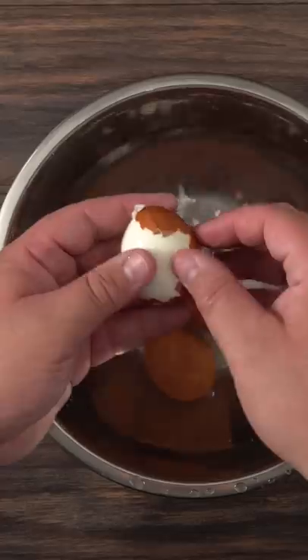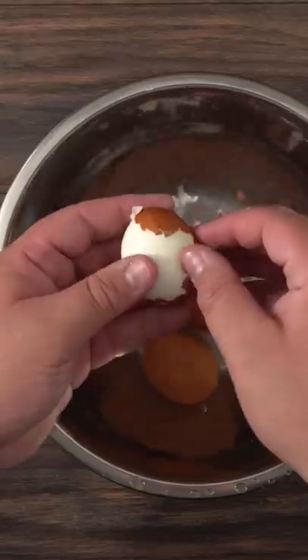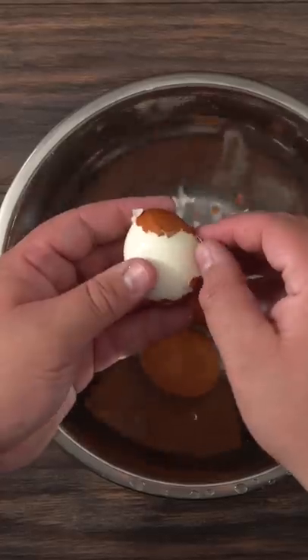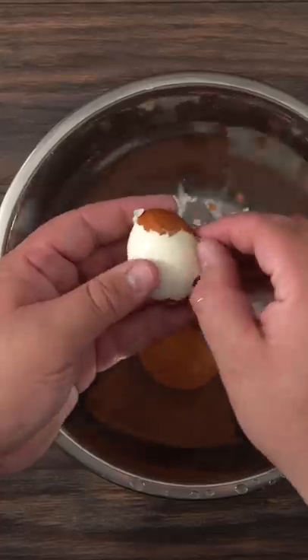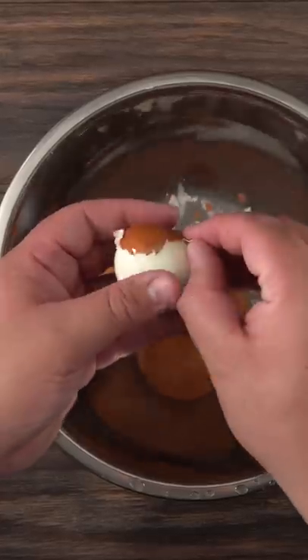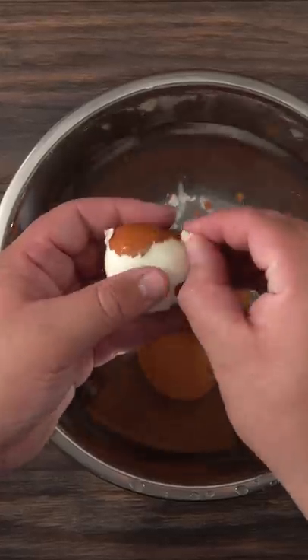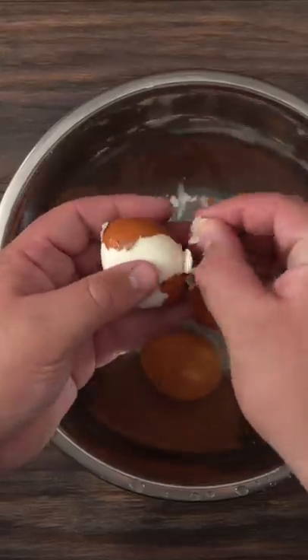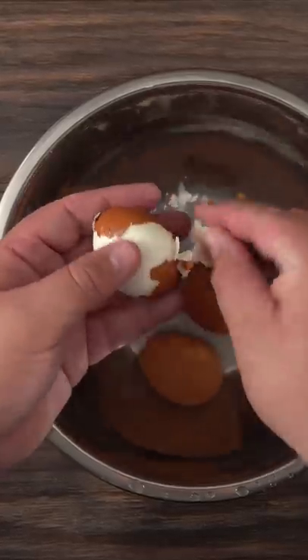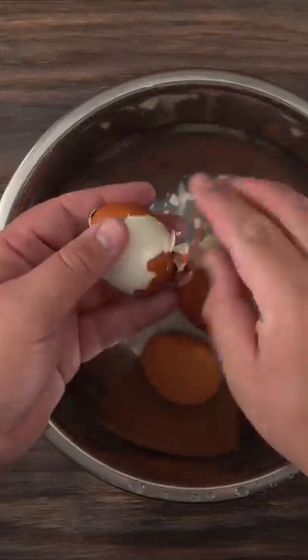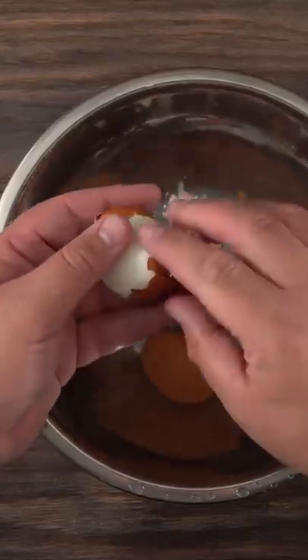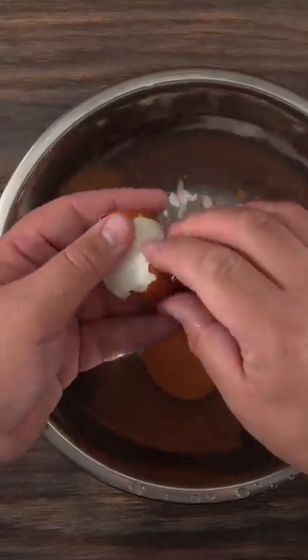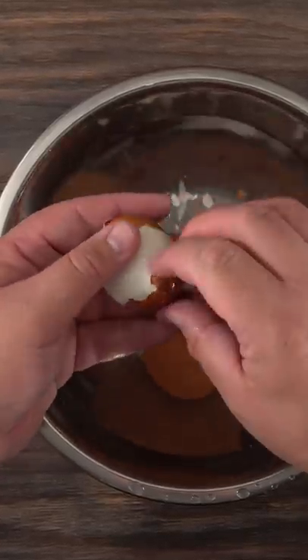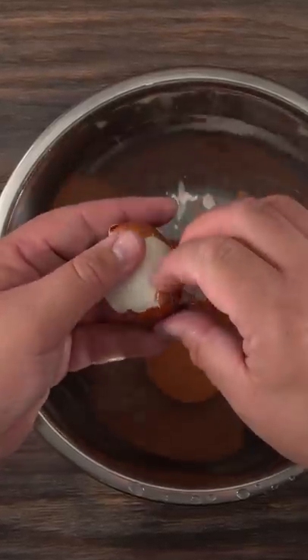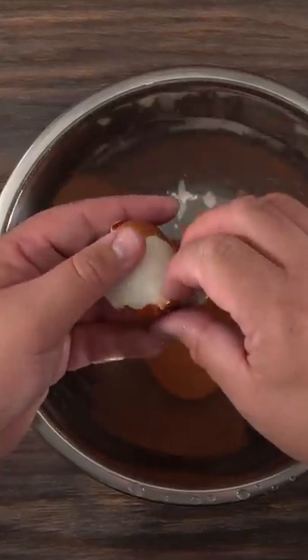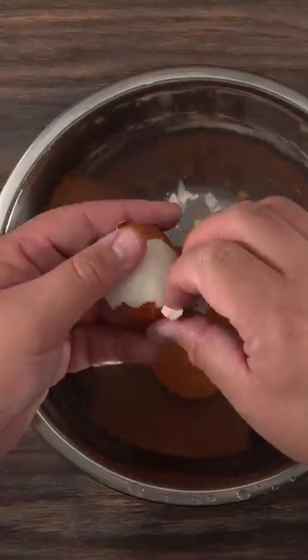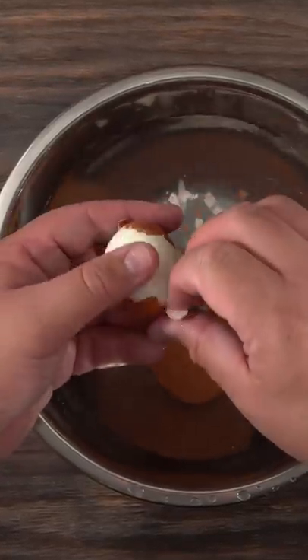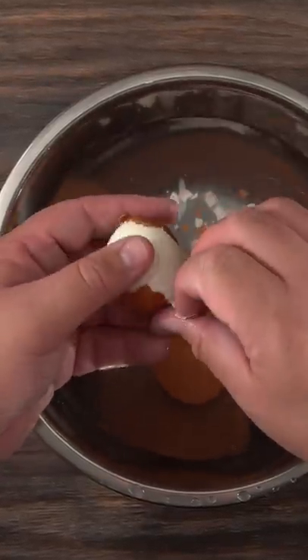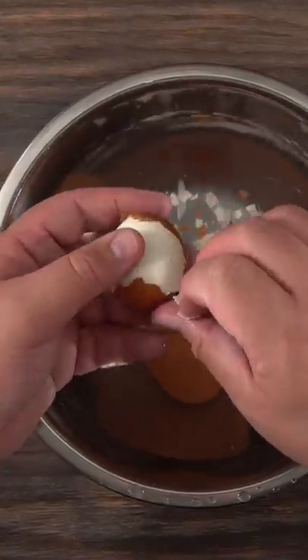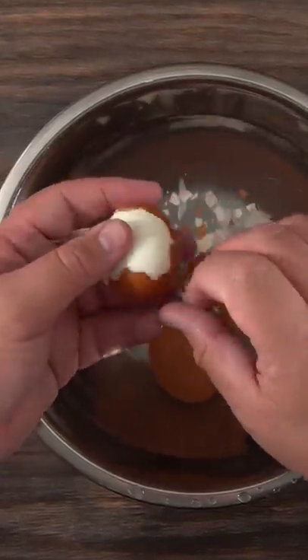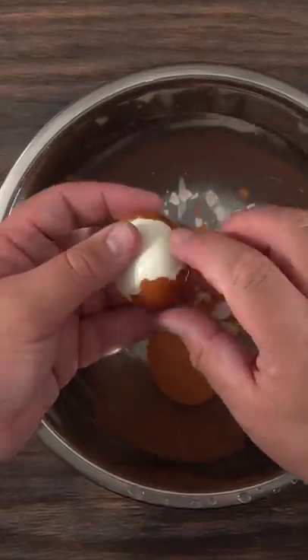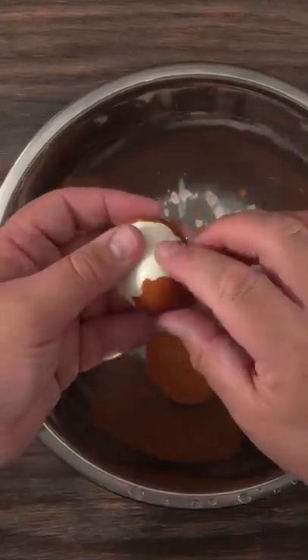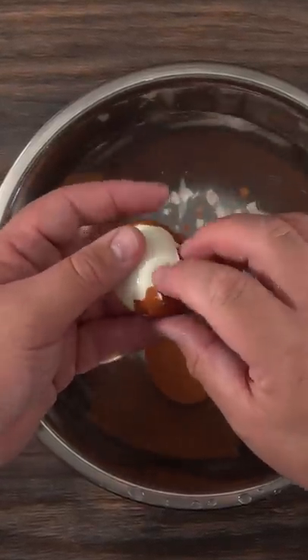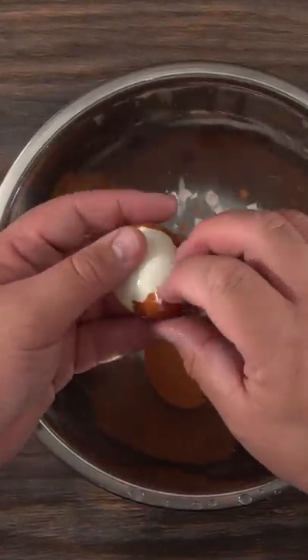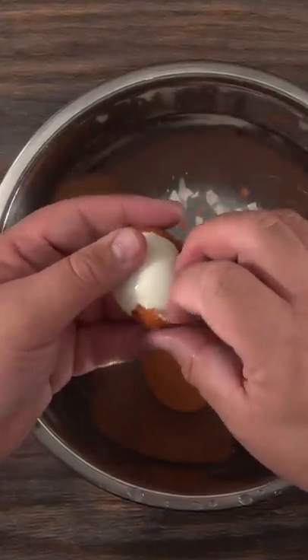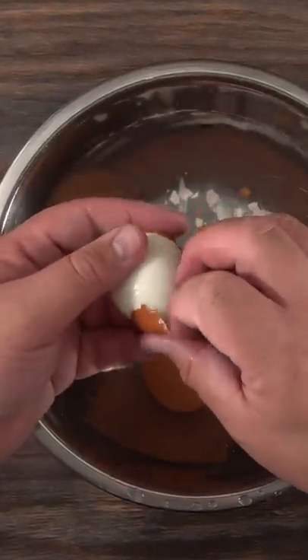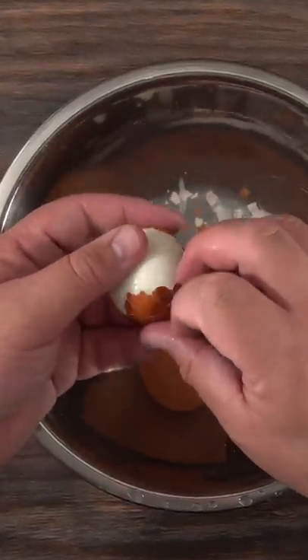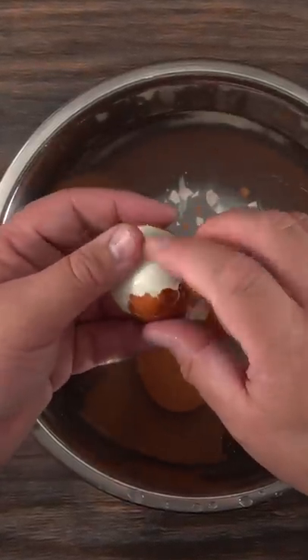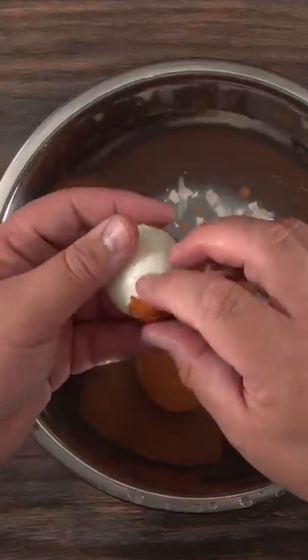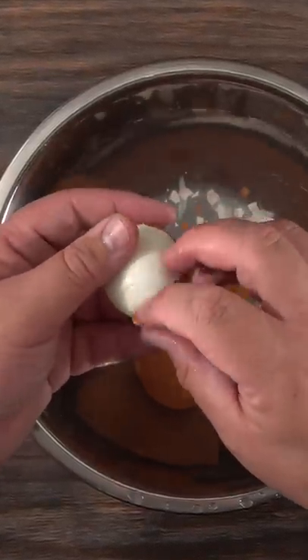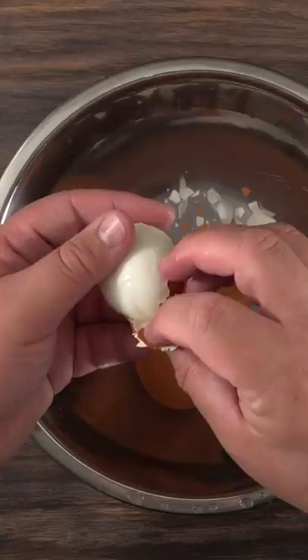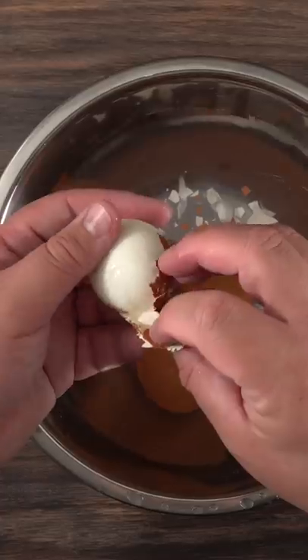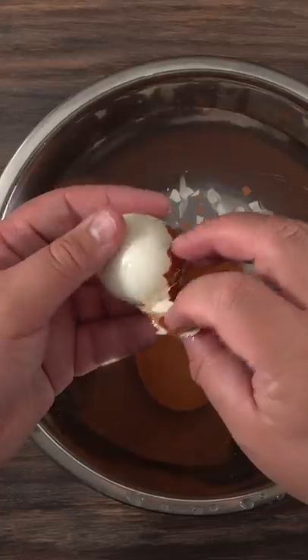Then the next step is the most tedious one of them all. You gotta peel them, and doing that under cold water helps quite a bit.